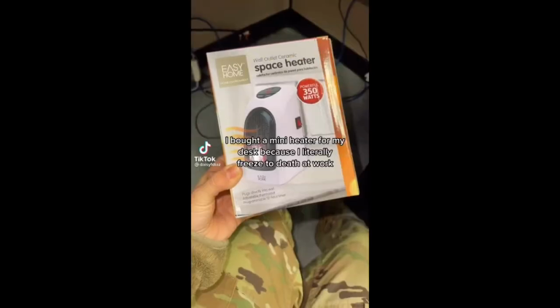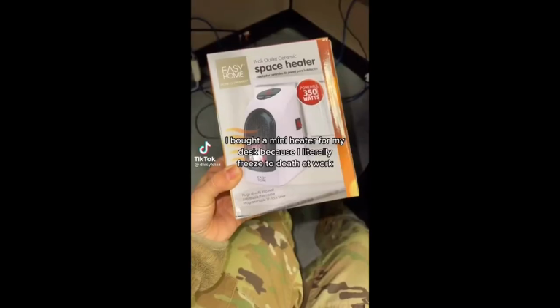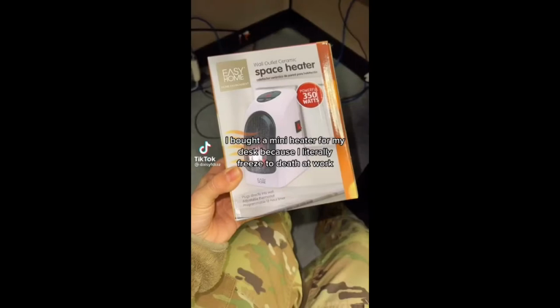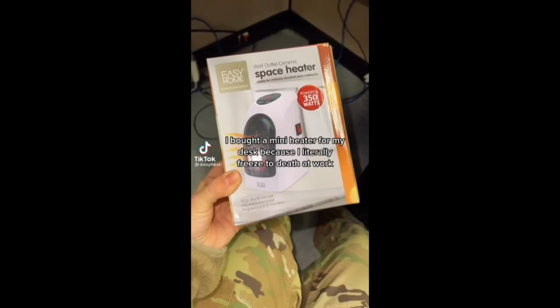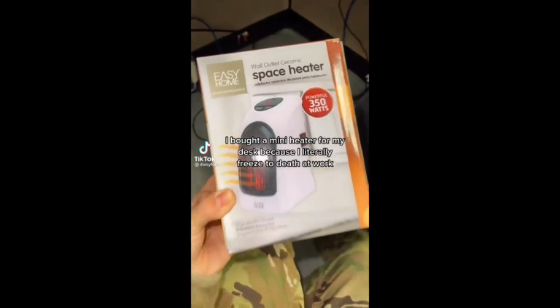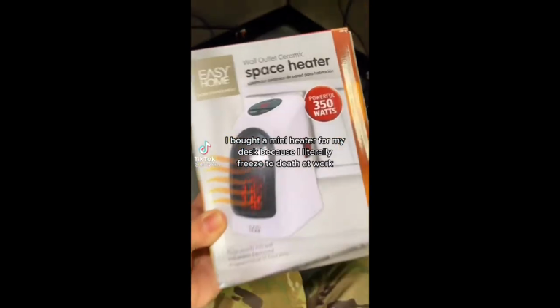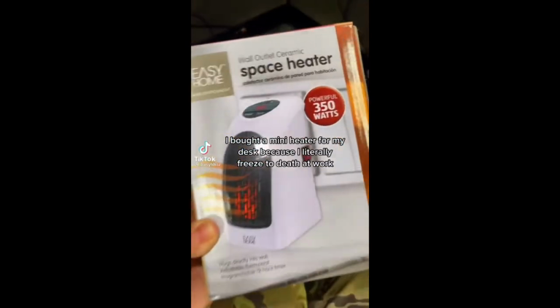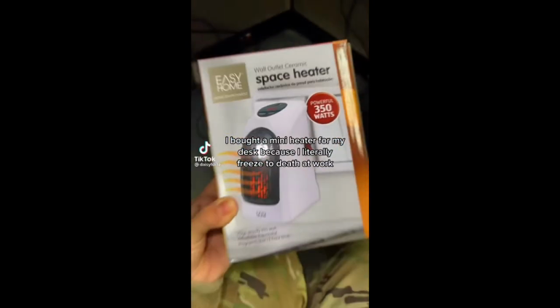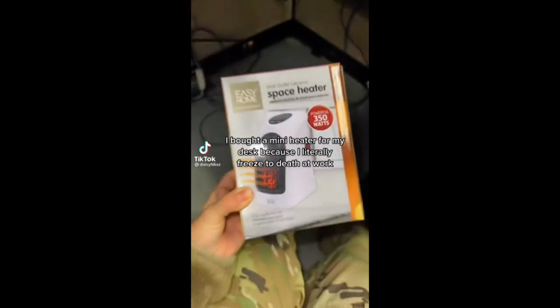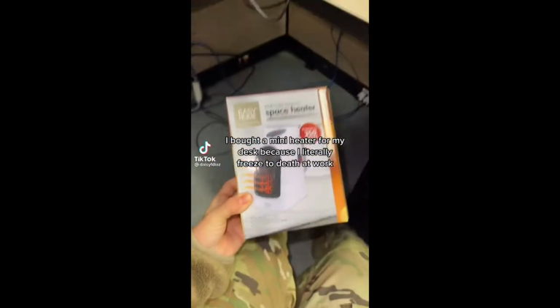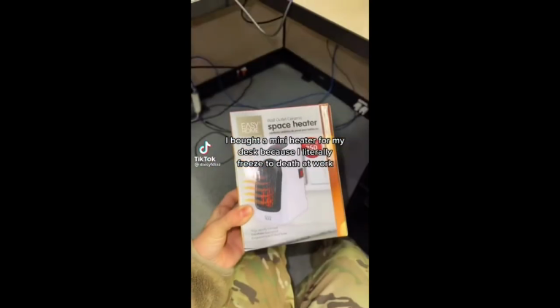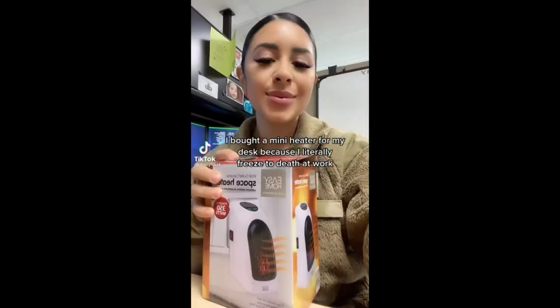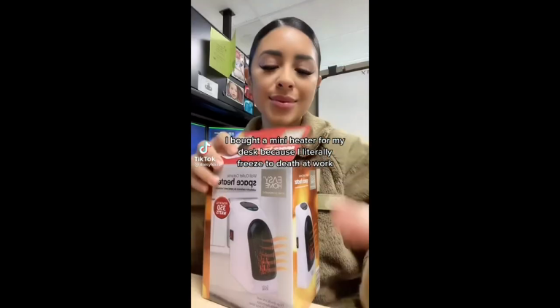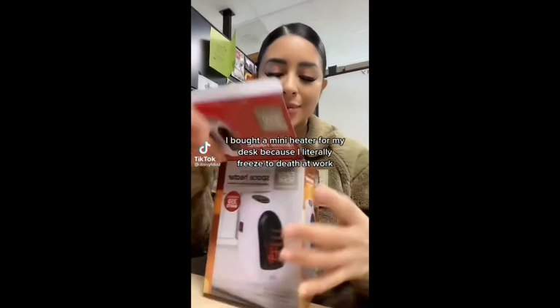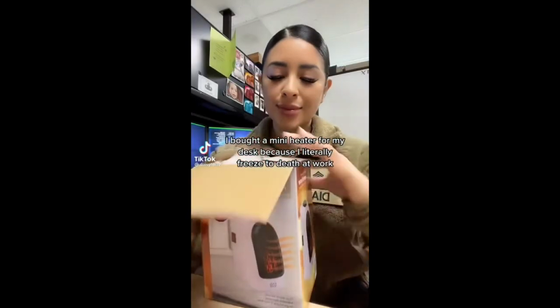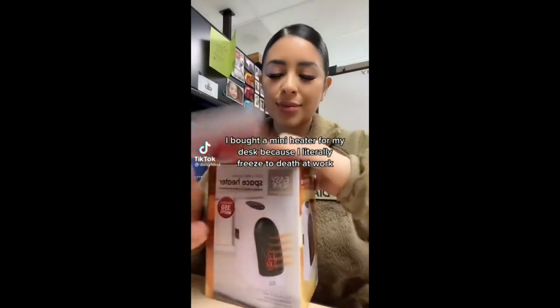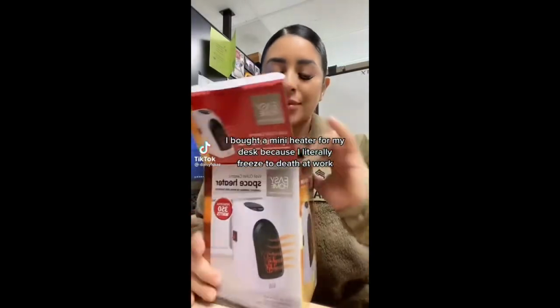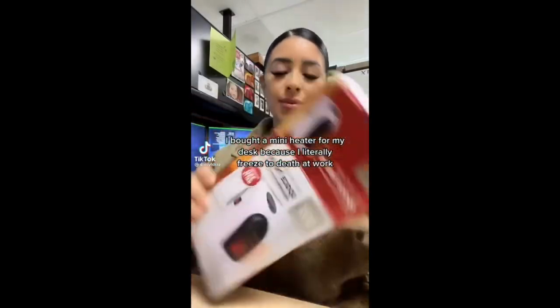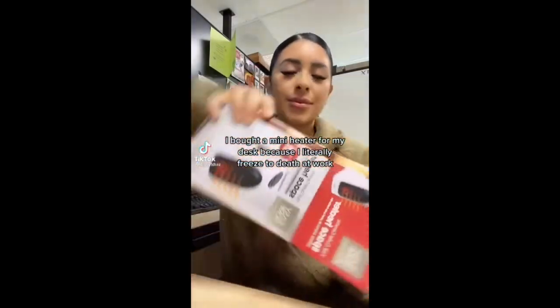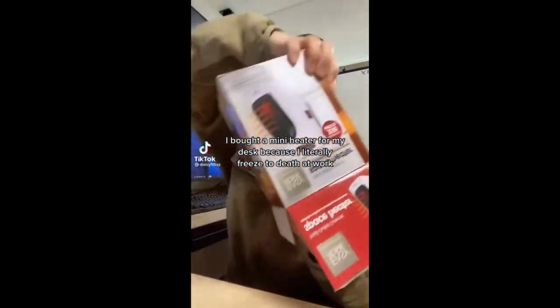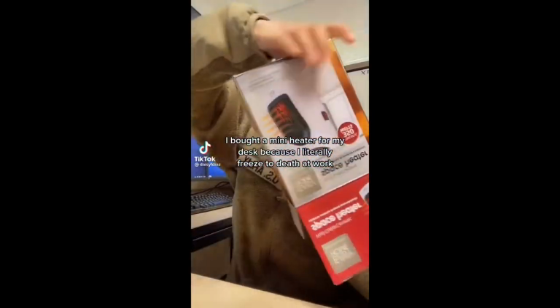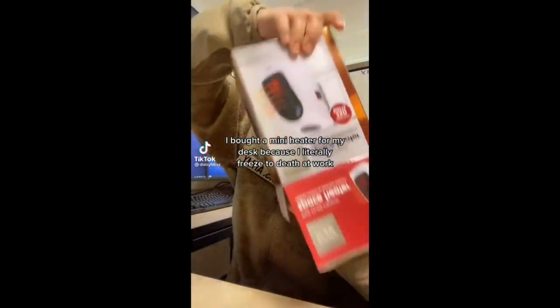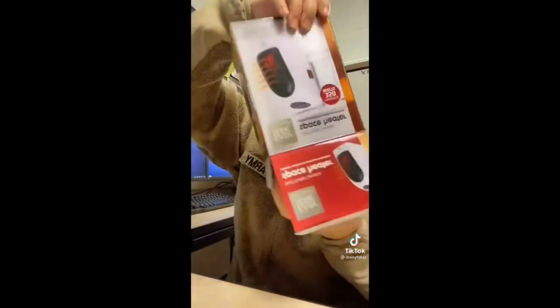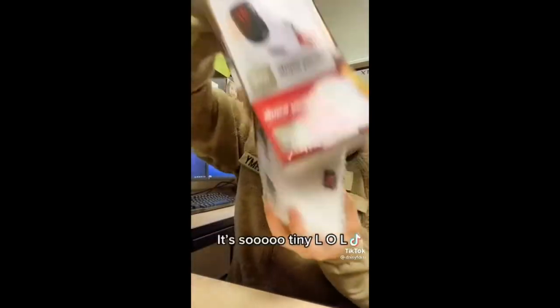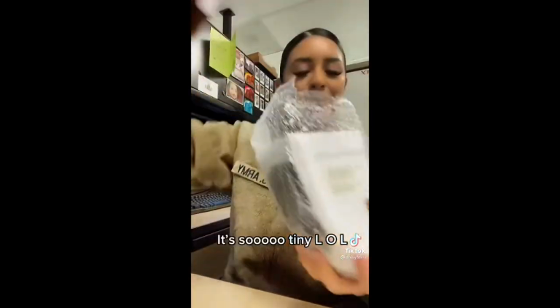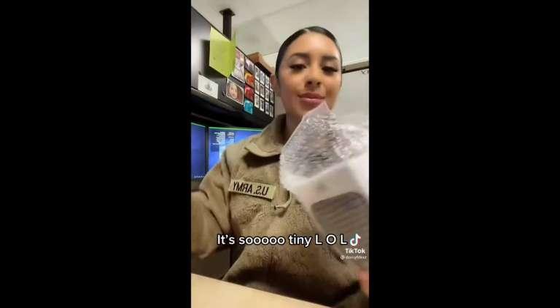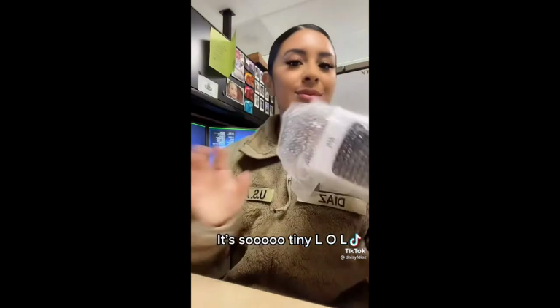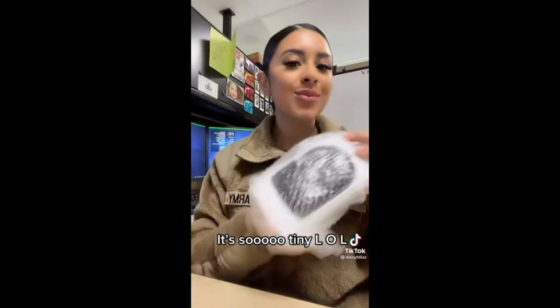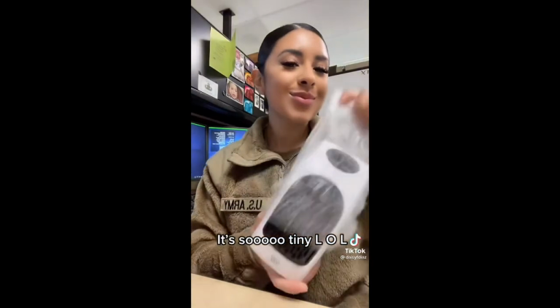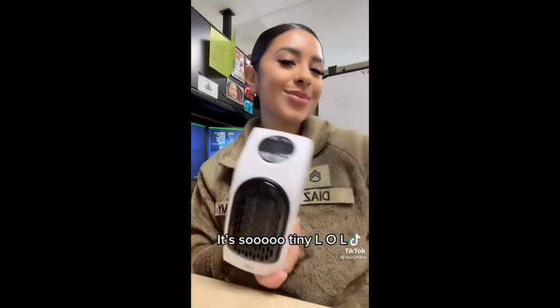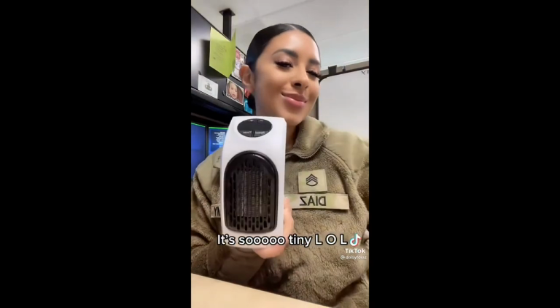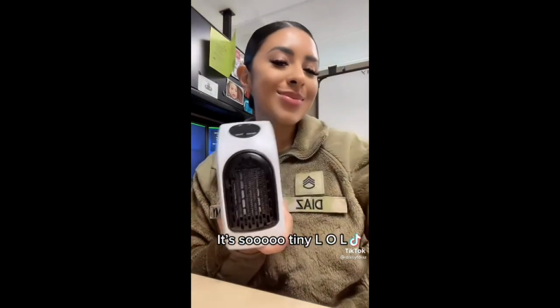I bought a mini heater for my desk because I literally freeze to death at work. It's so tiny!